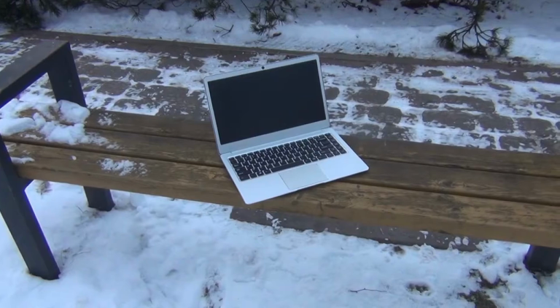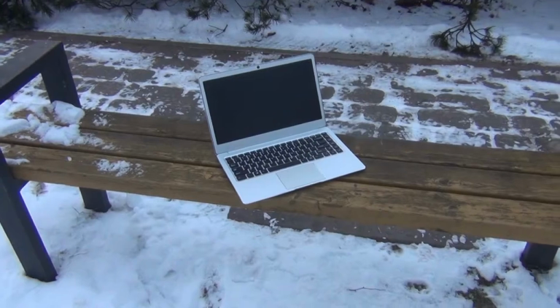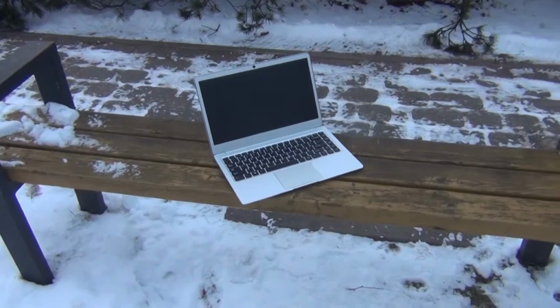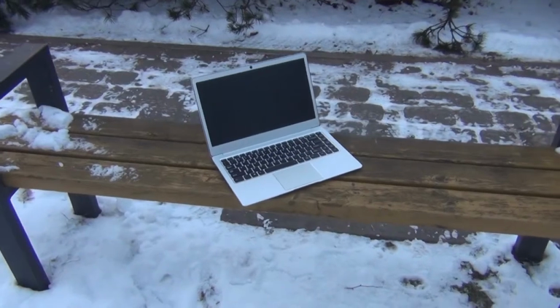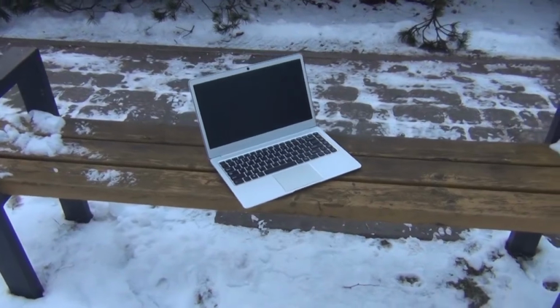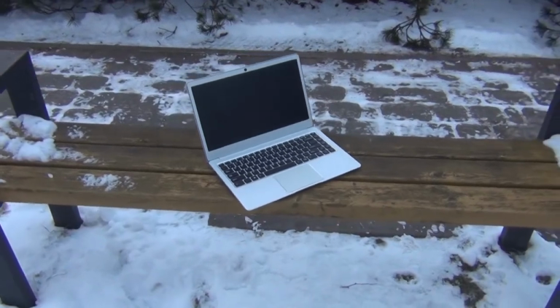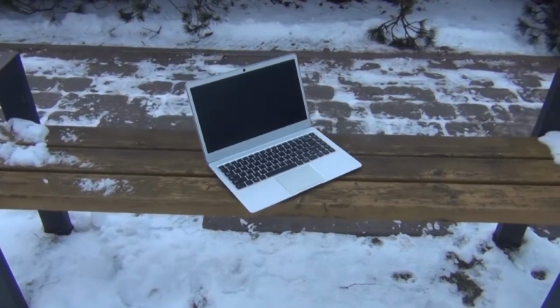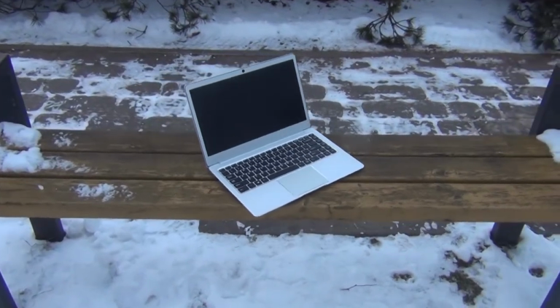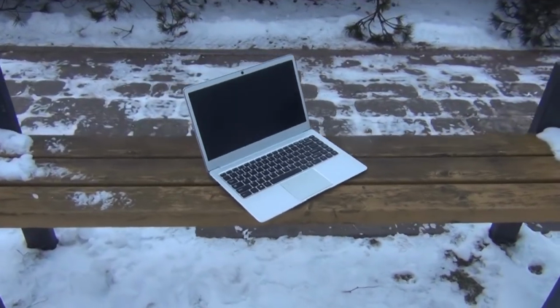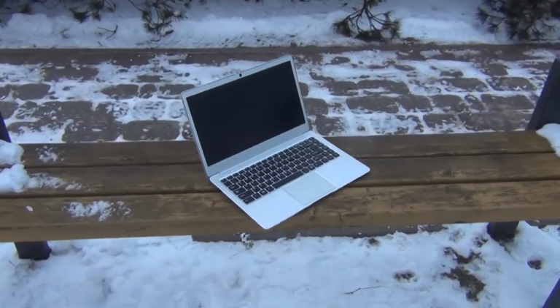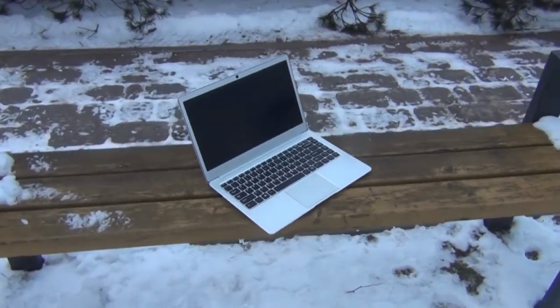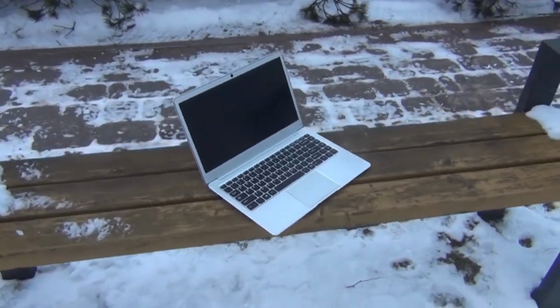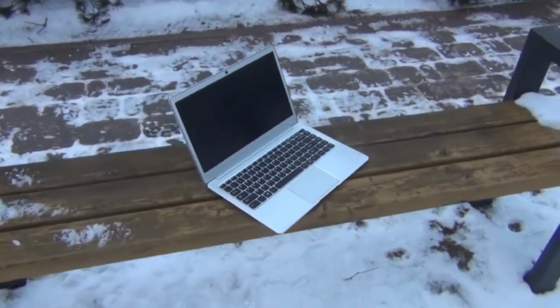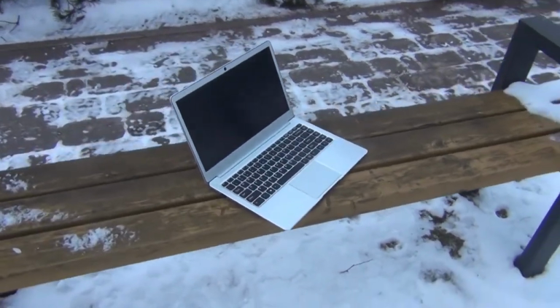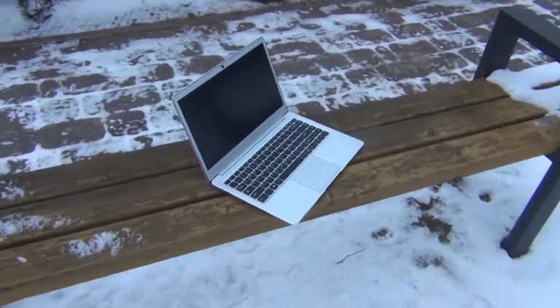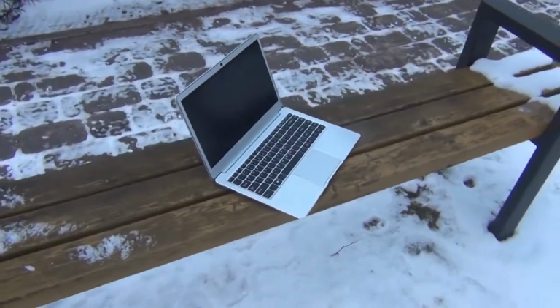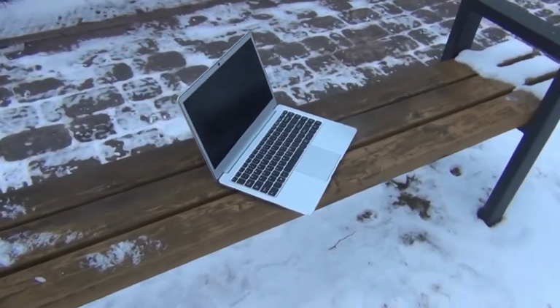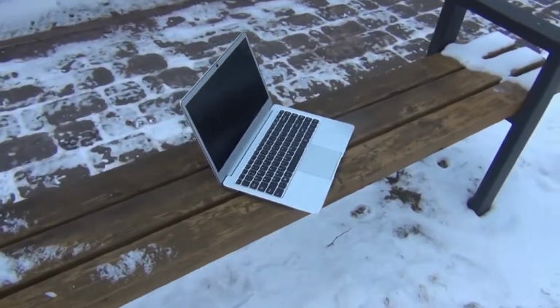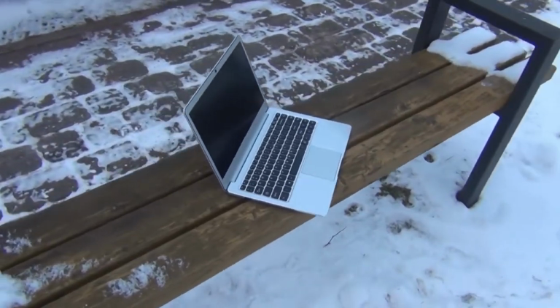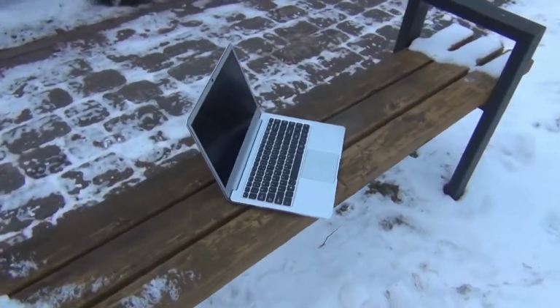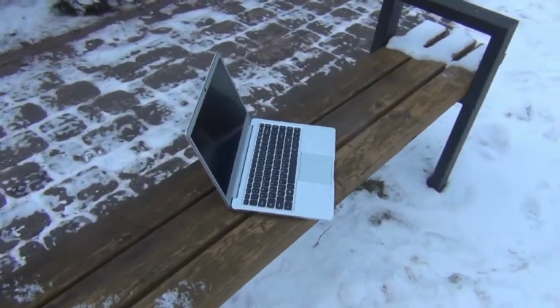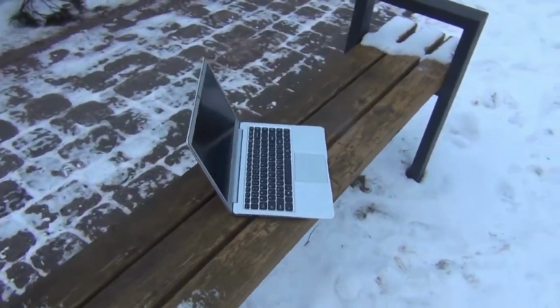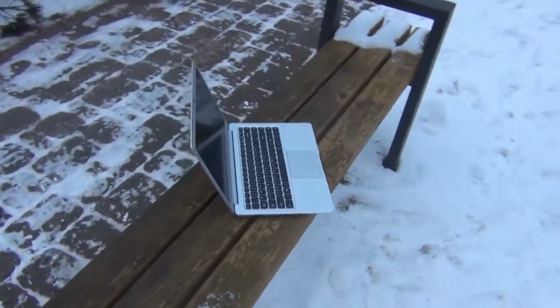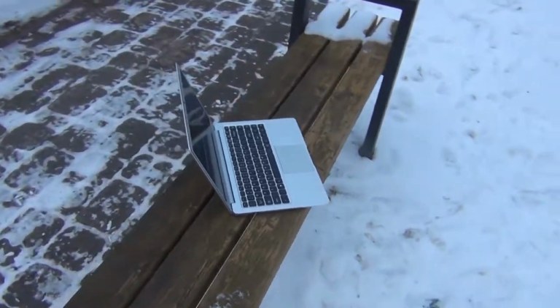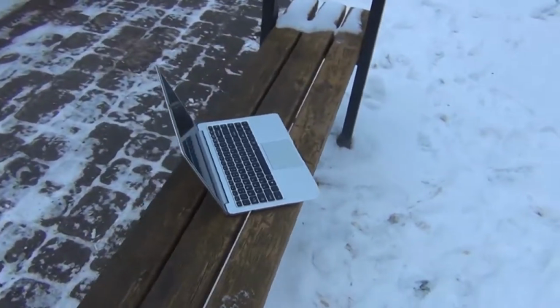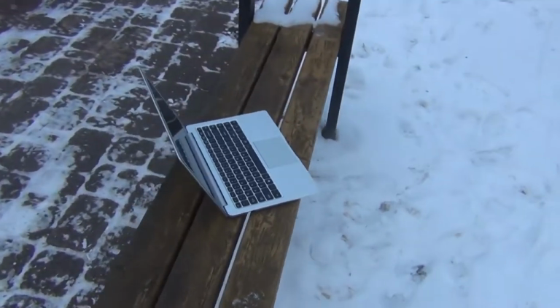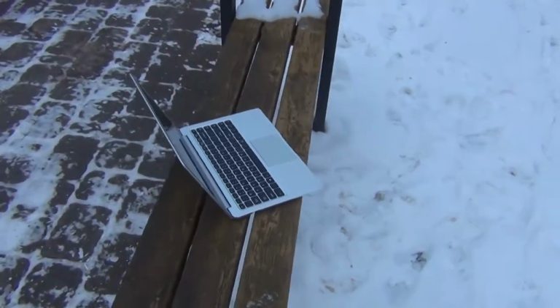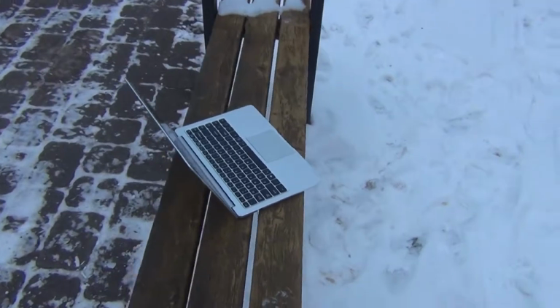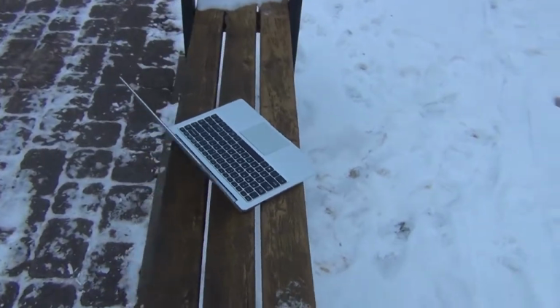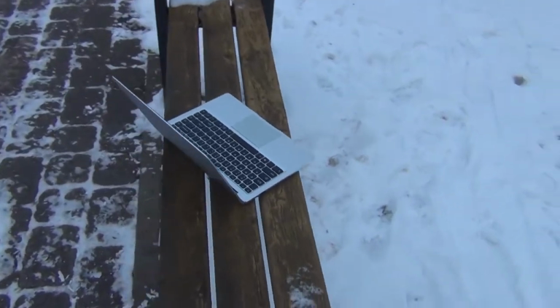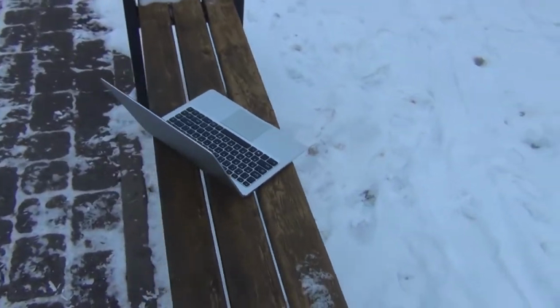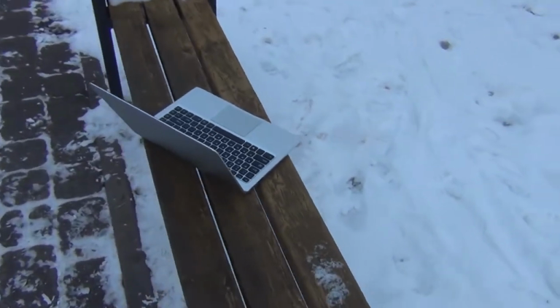Hey guys, today I'm gonna be reviewing the Jumper EasyBook 3L Pro Laptop. It comes from China and it costs around $200.